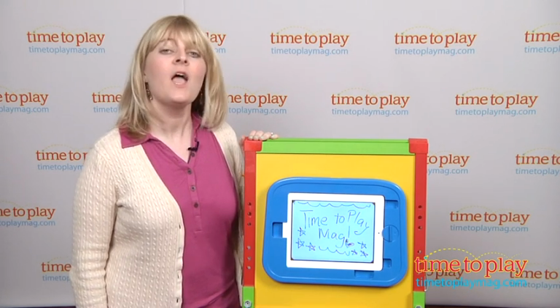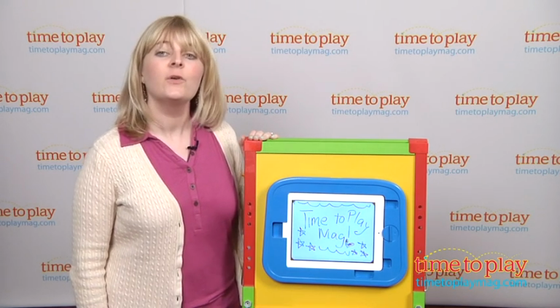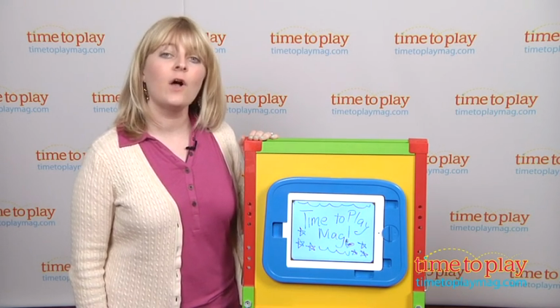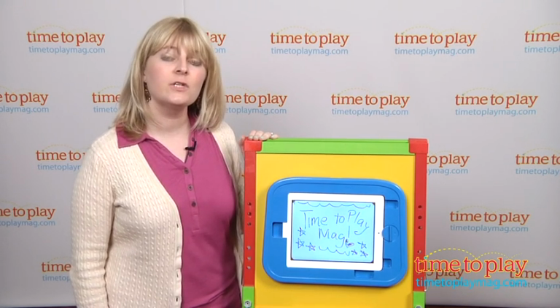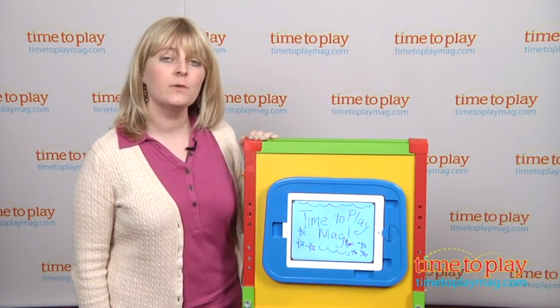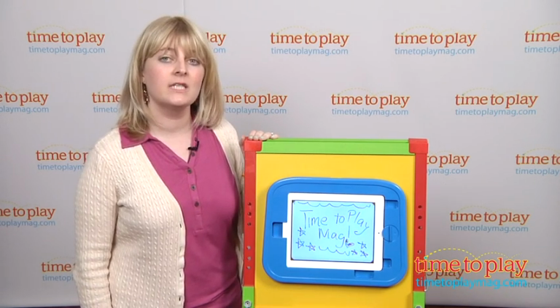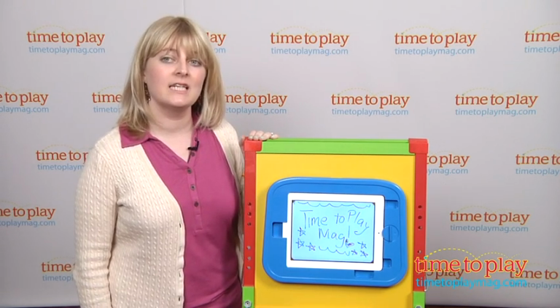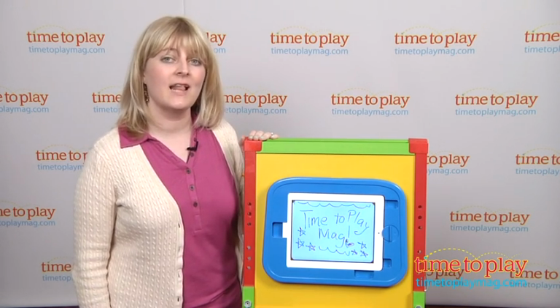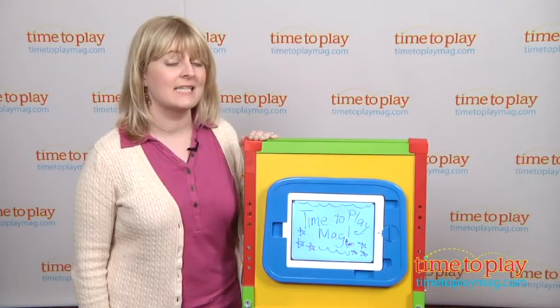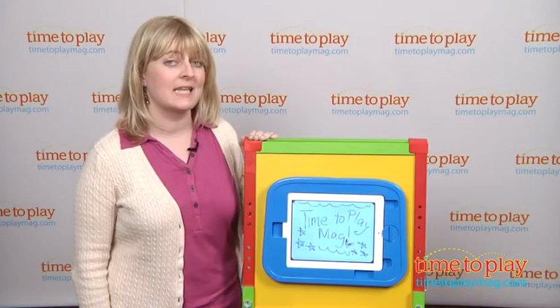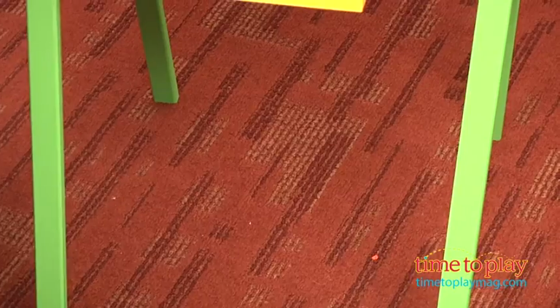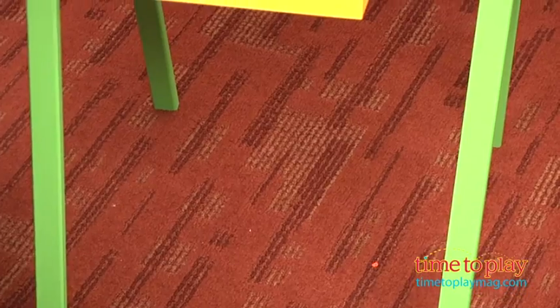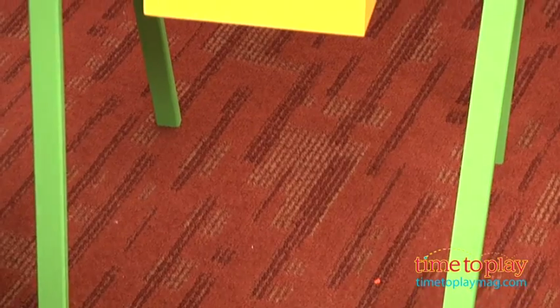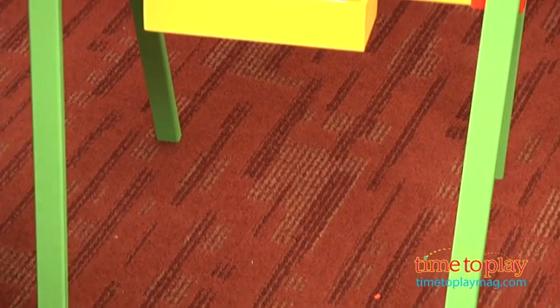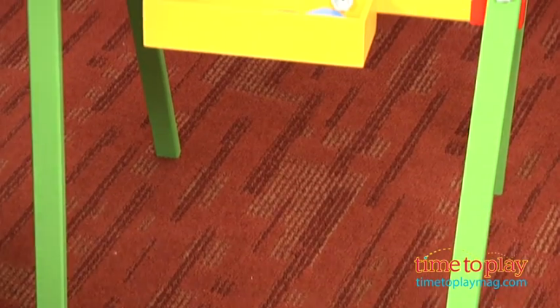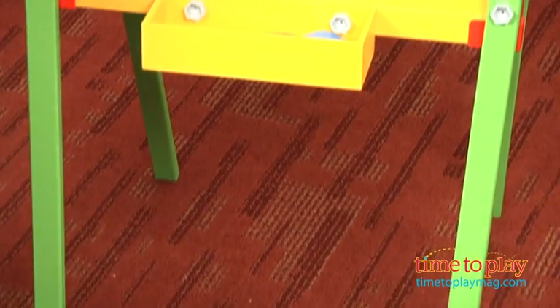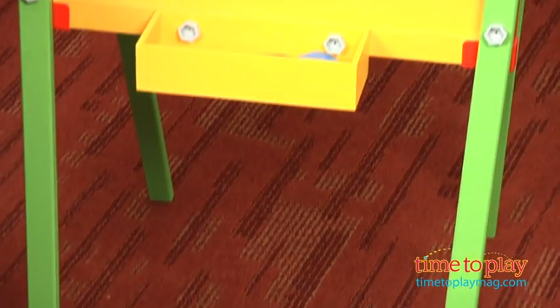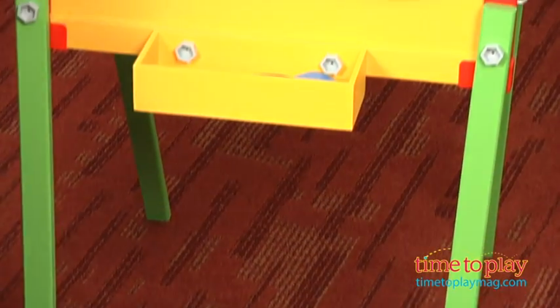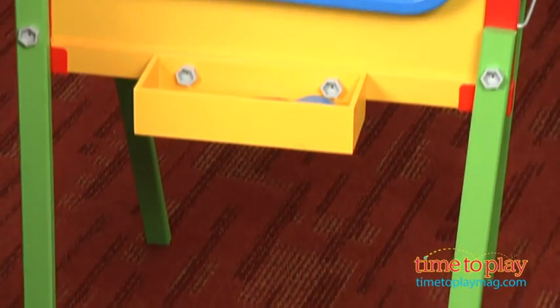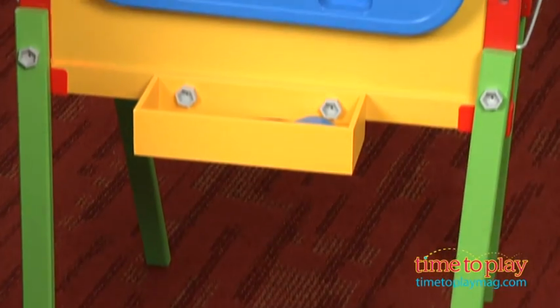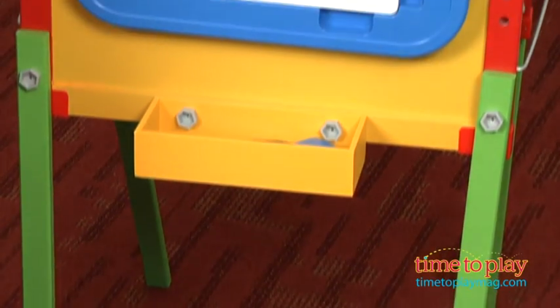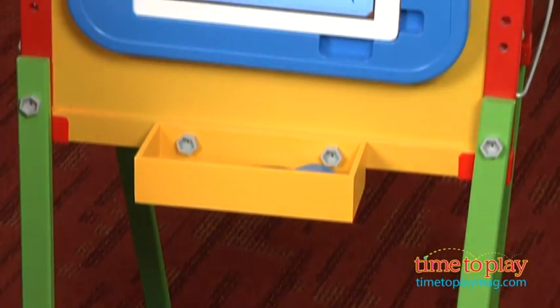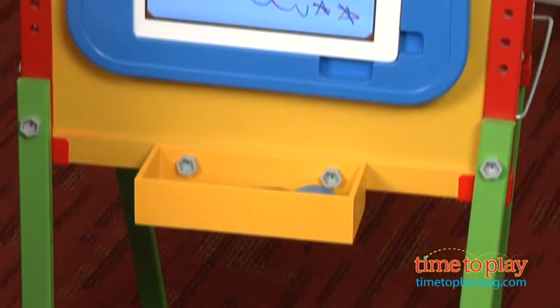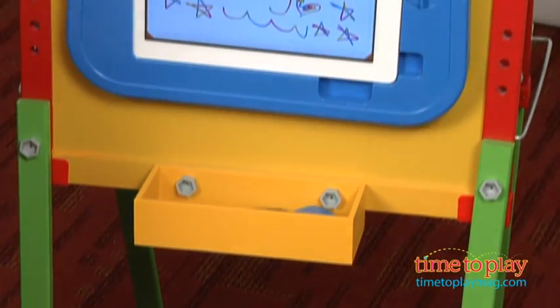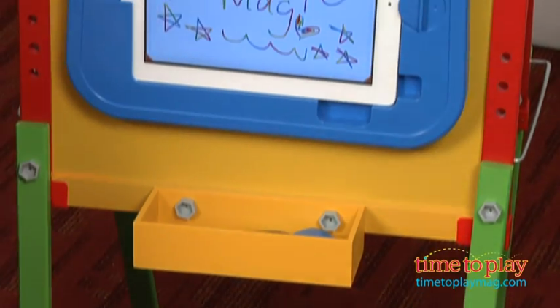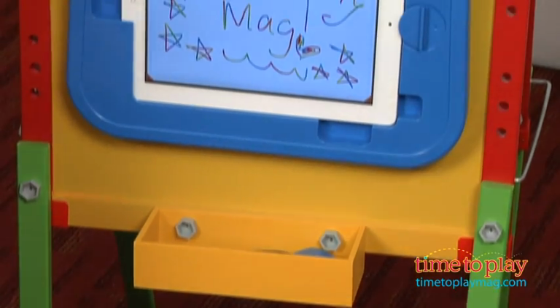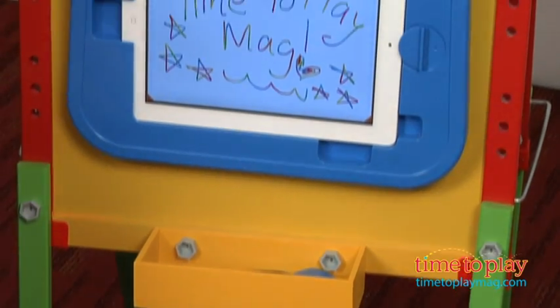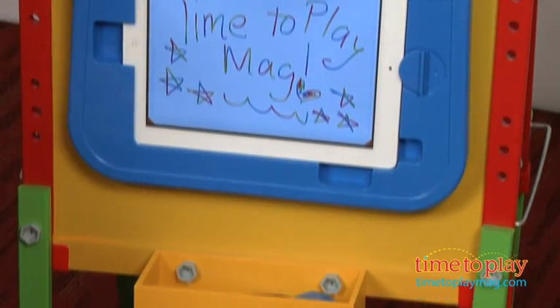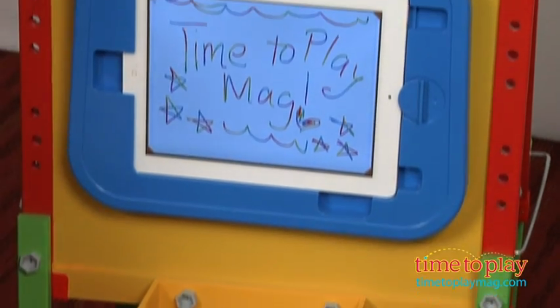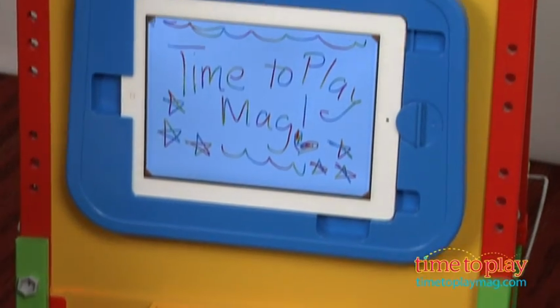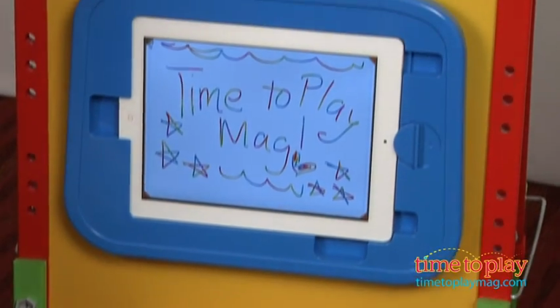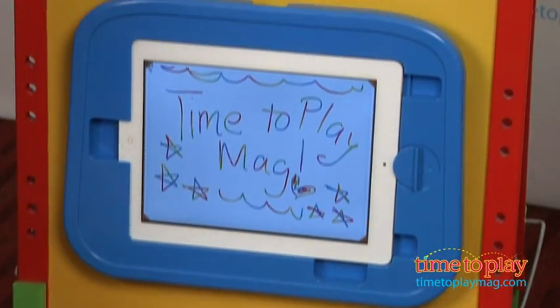You can also use this easel as a stand to watch movies and videos, or talk to family members through Skype on the iPad.